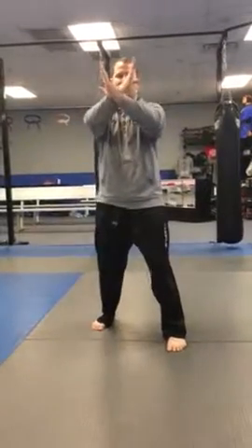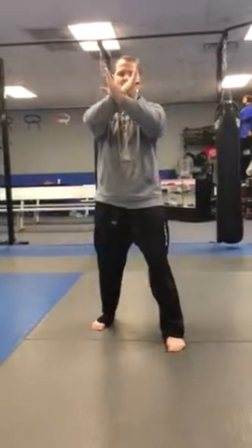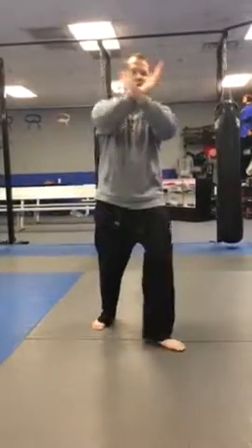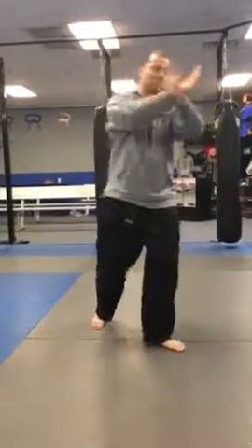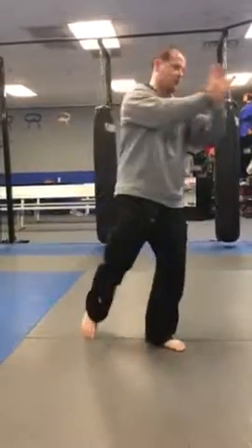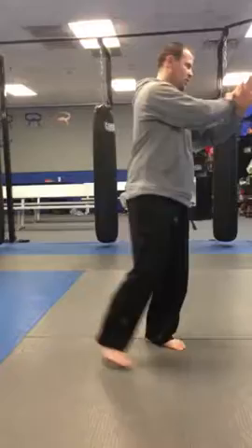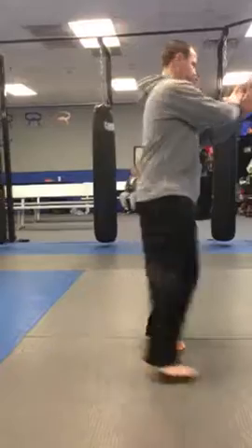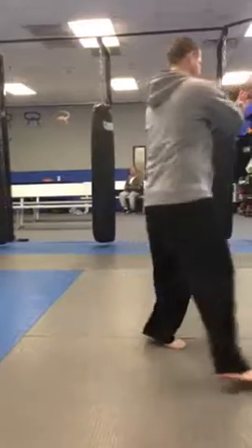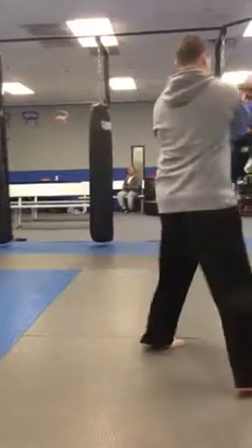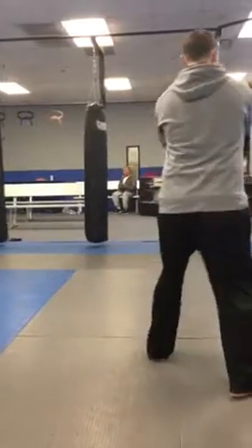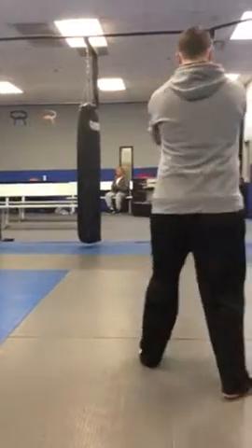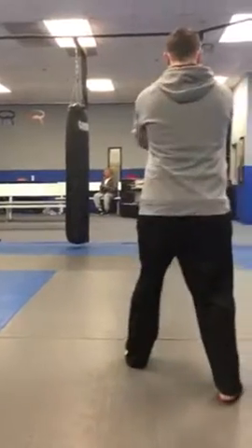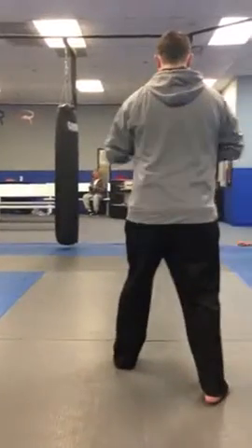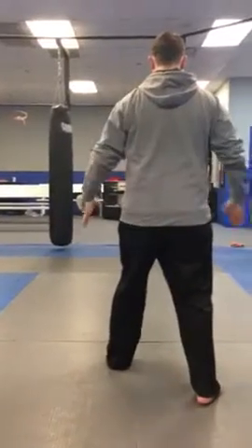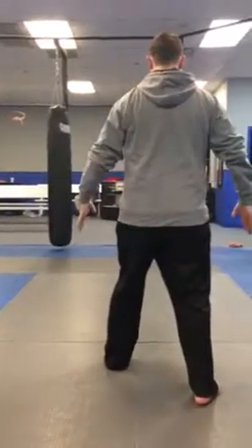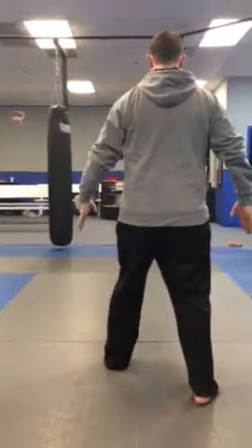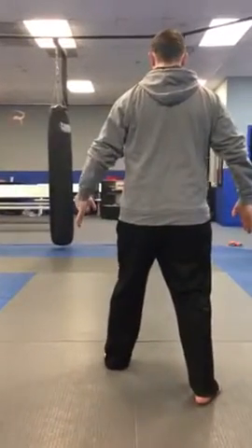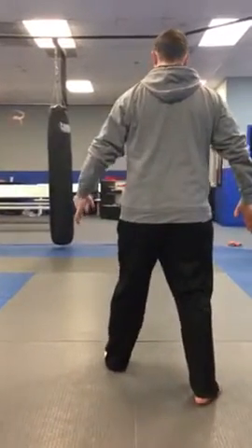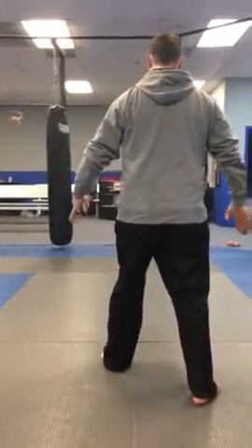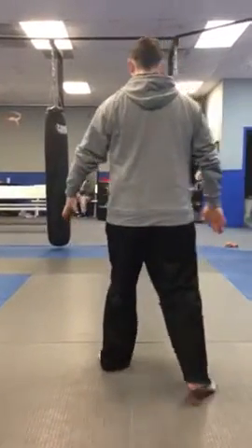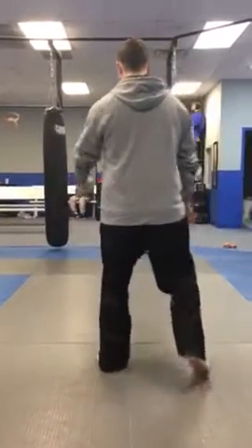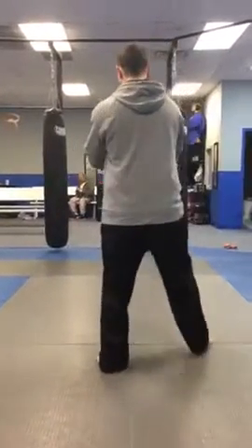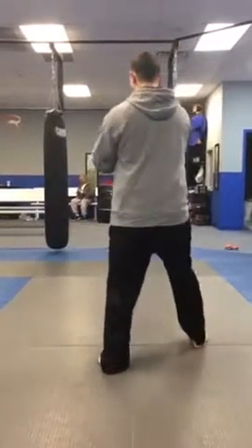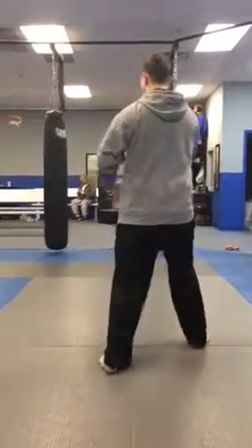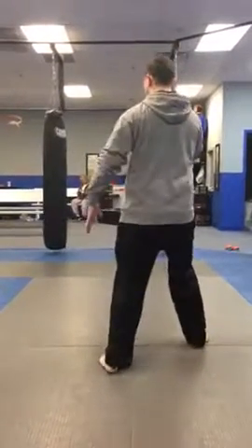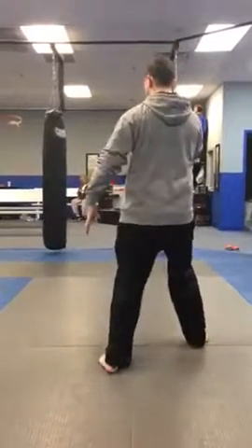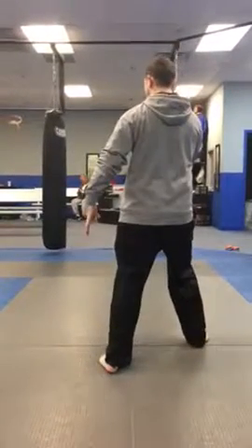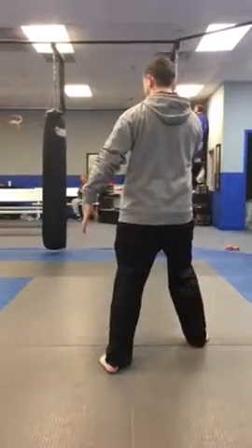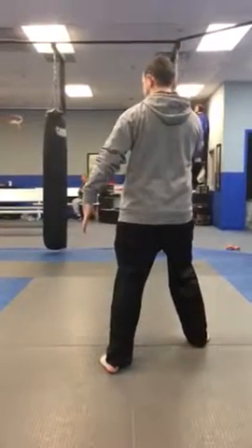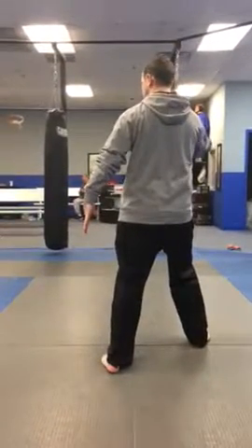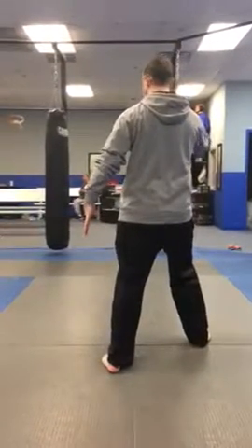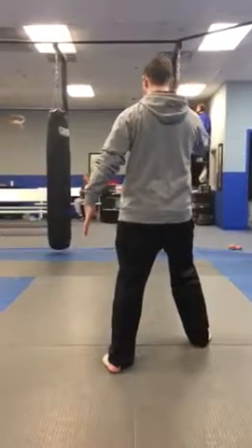X block, step around, chop down, step through a hook, chop.